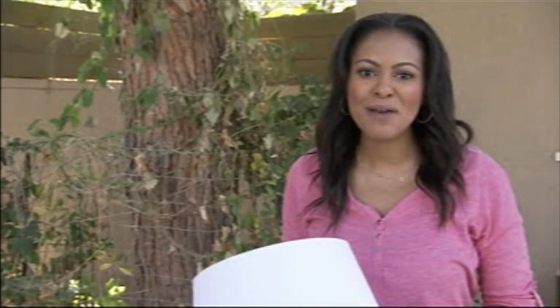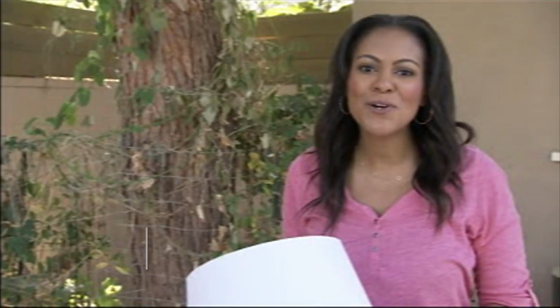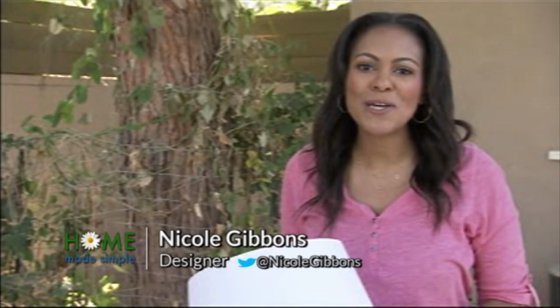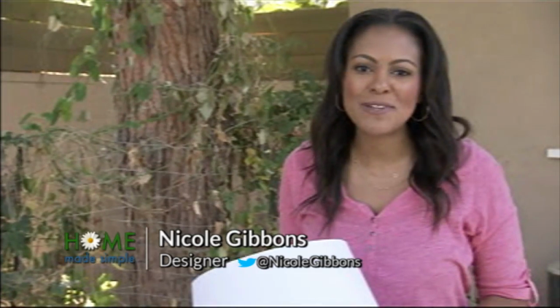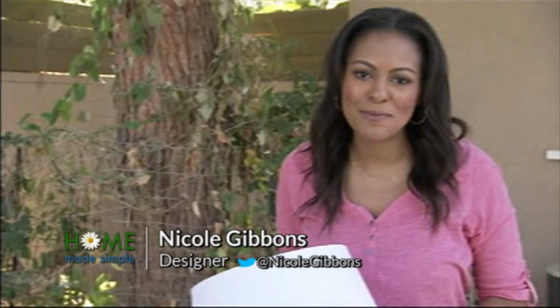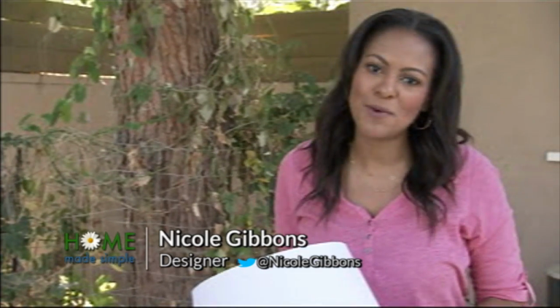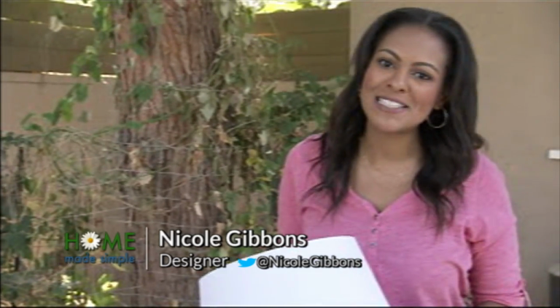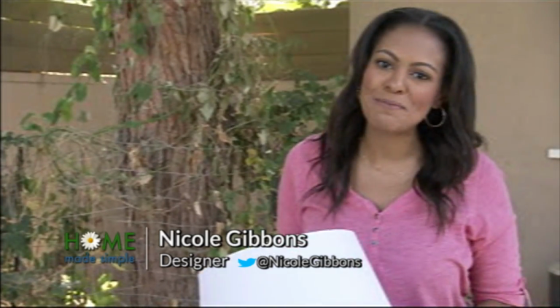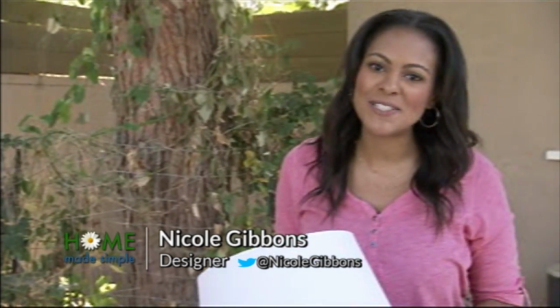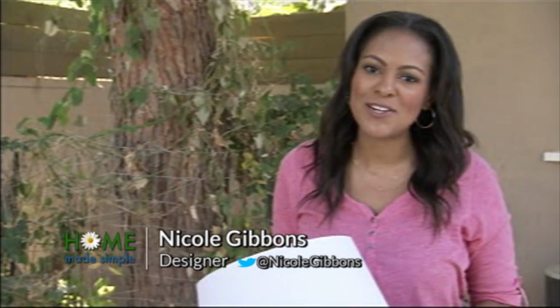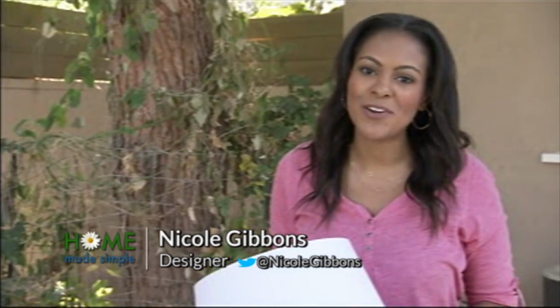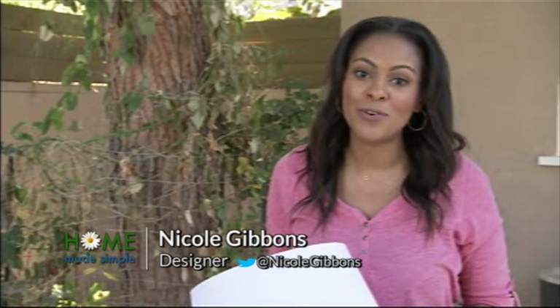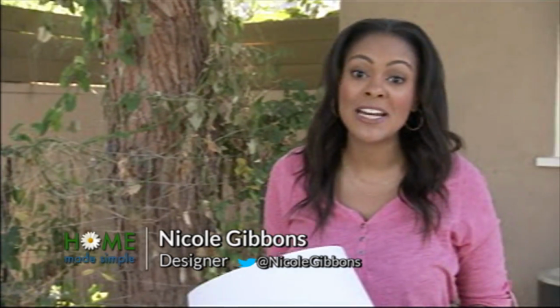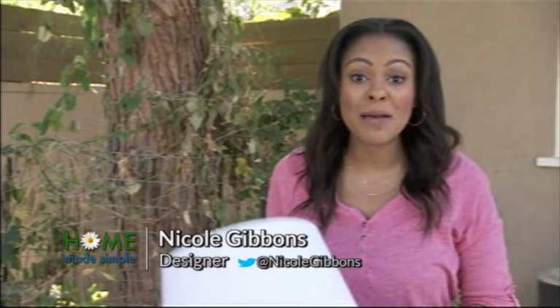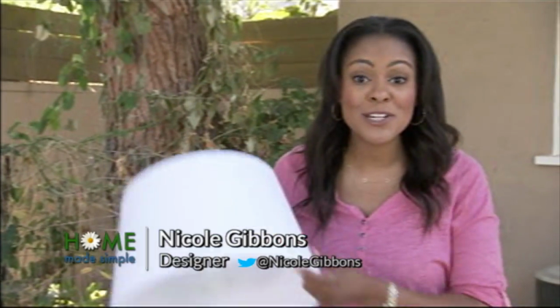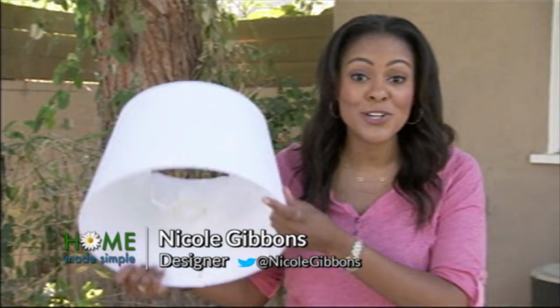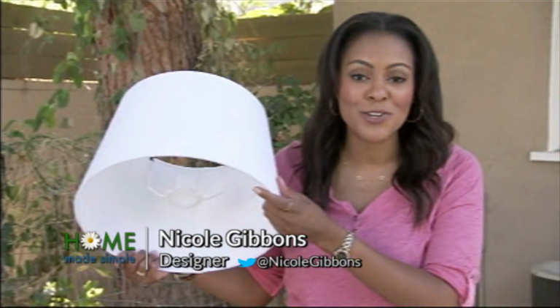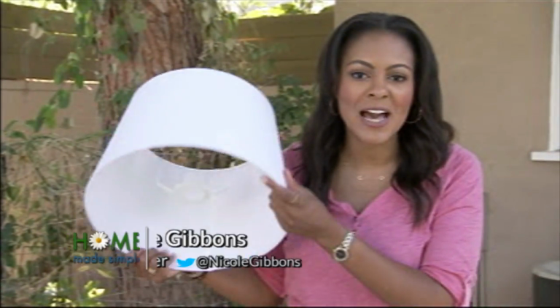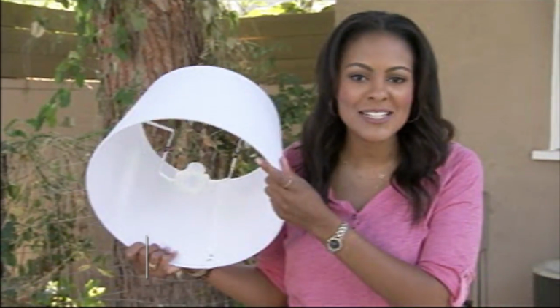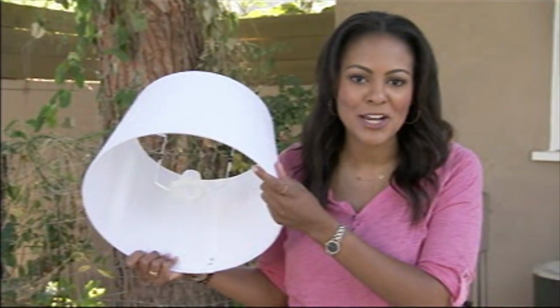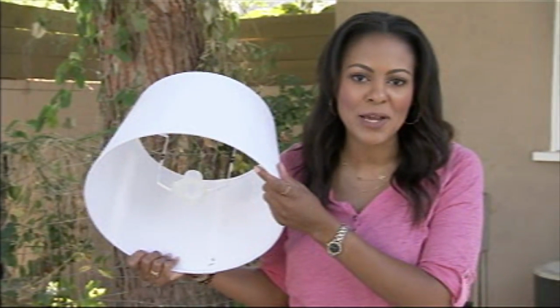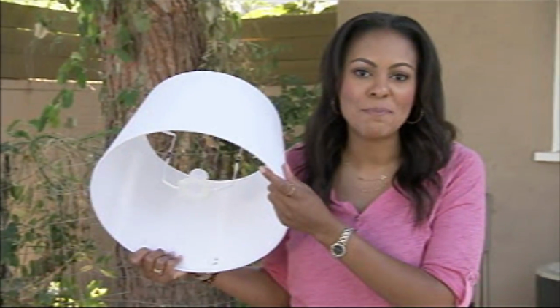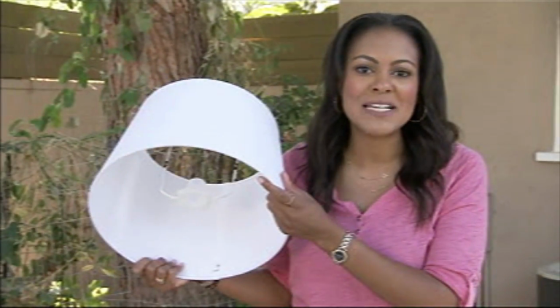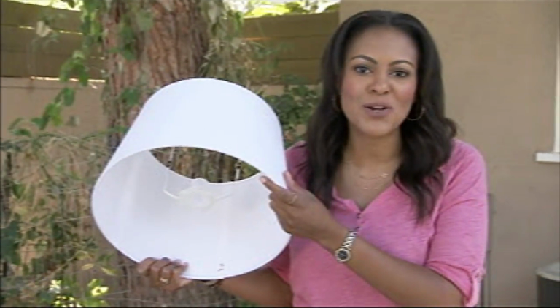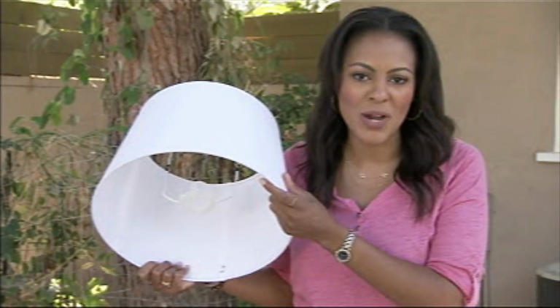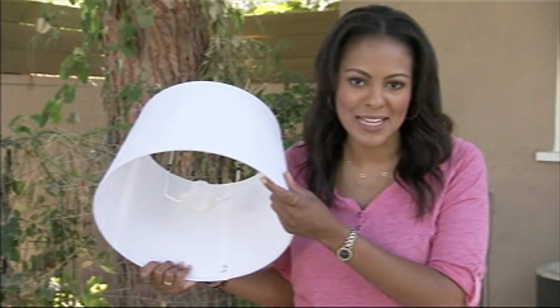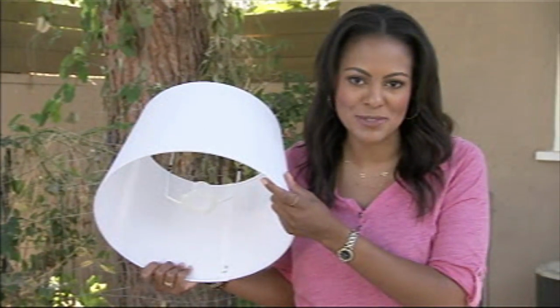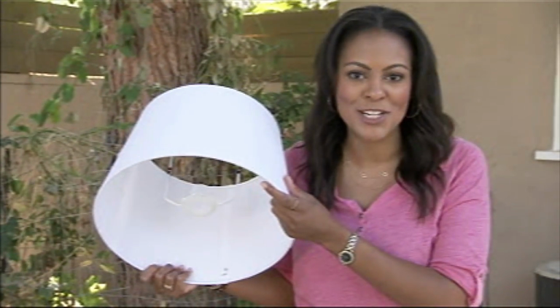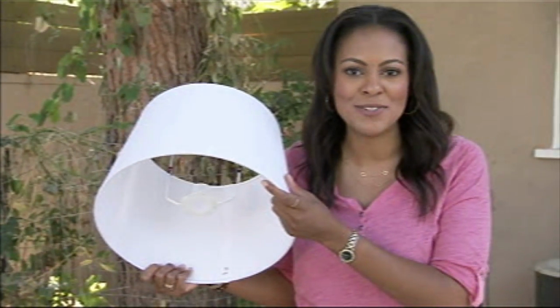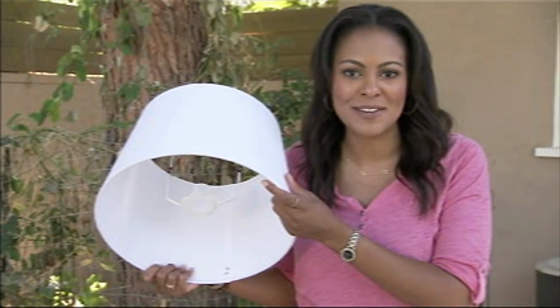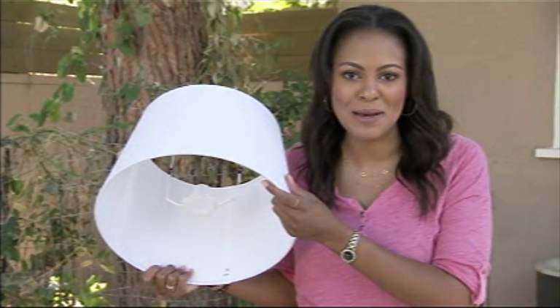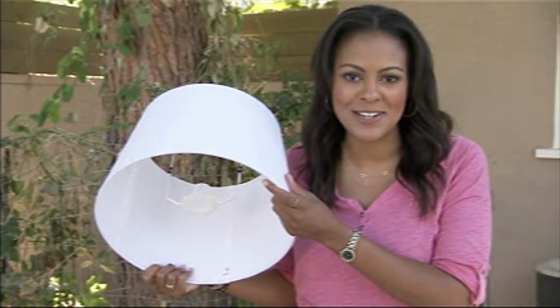I'm Nicole Gibbons from Homemade Simple, seen on OWN, and I'm going to show you how to decorate a basic white lampshade using fabric.